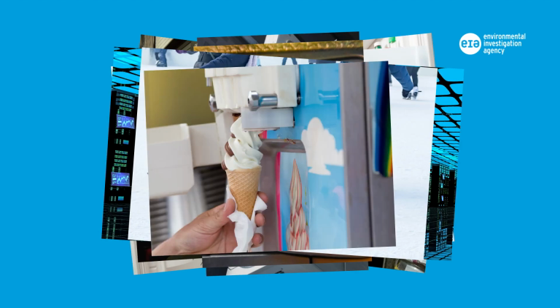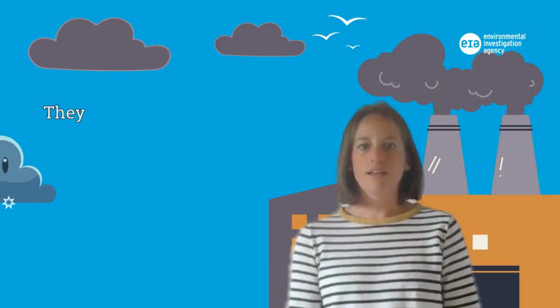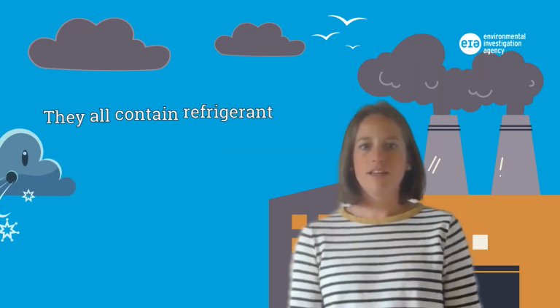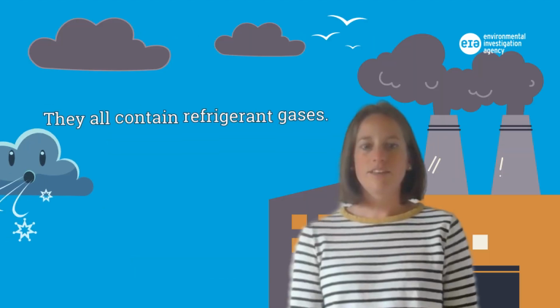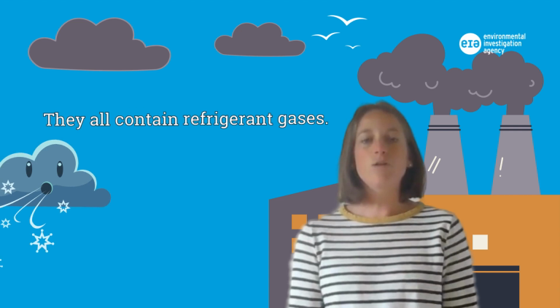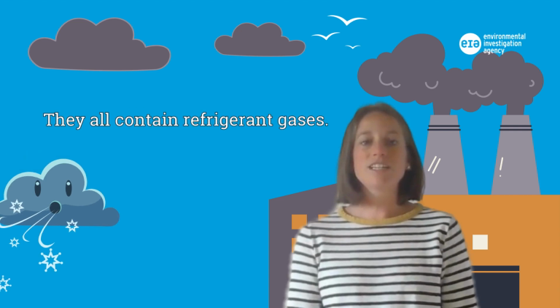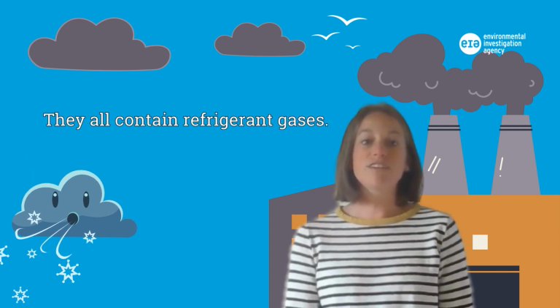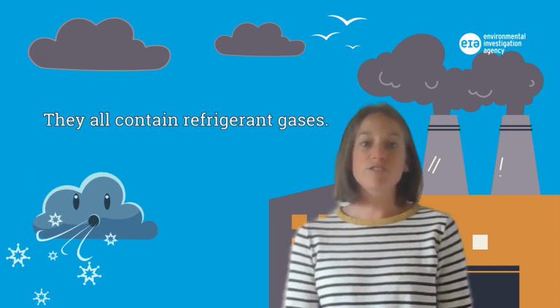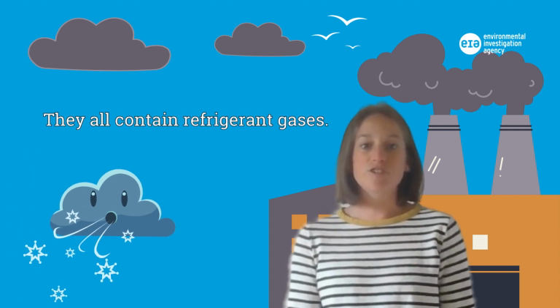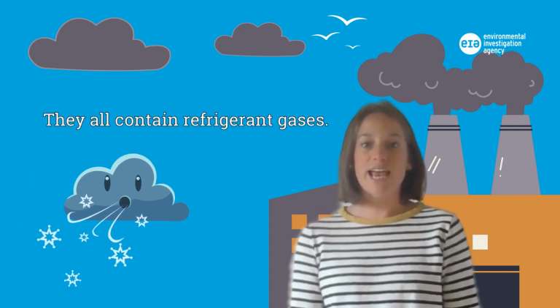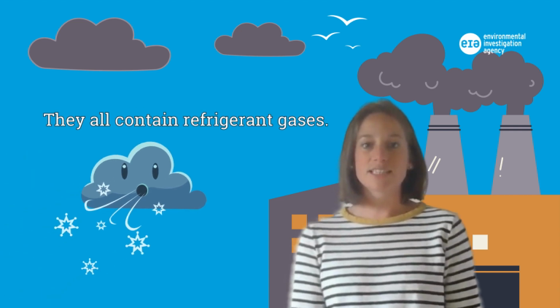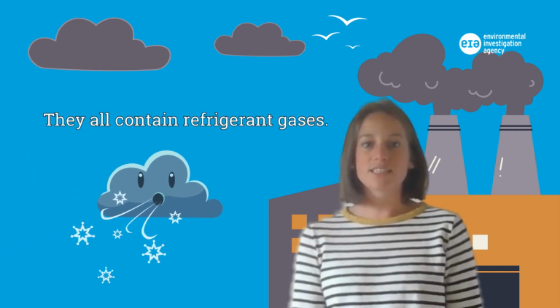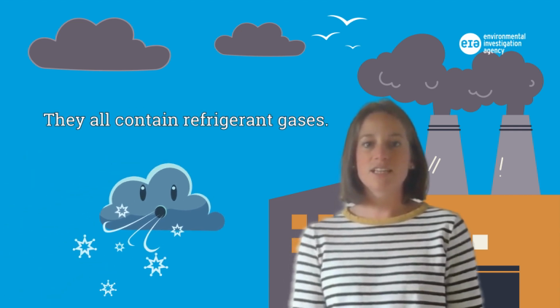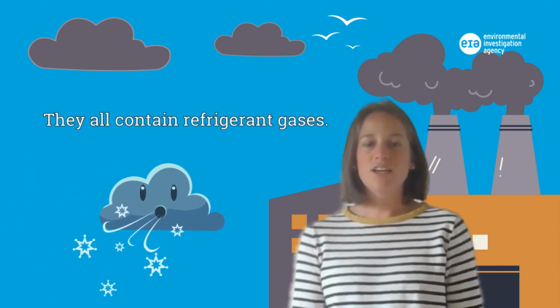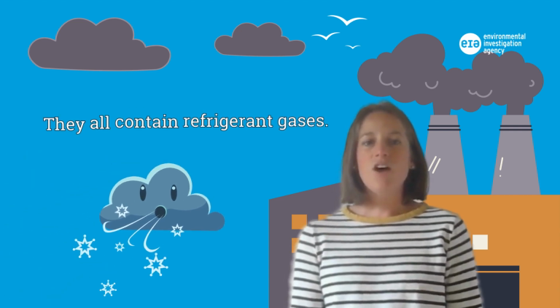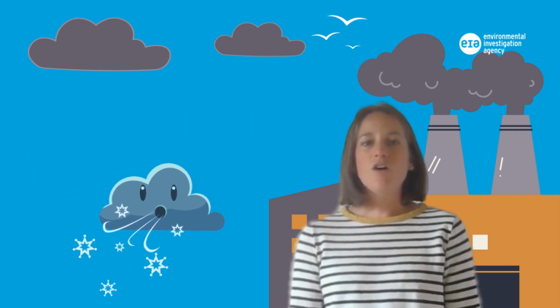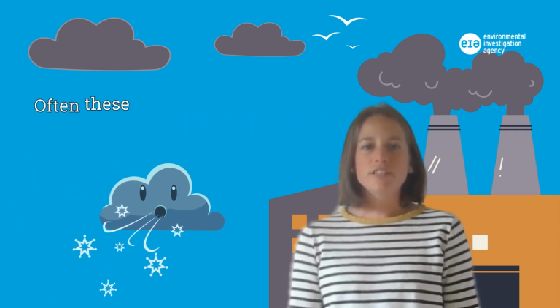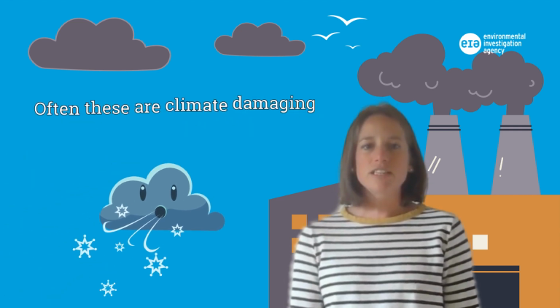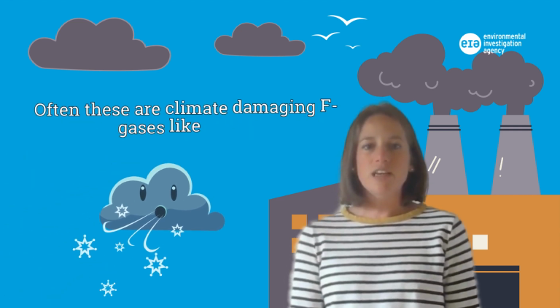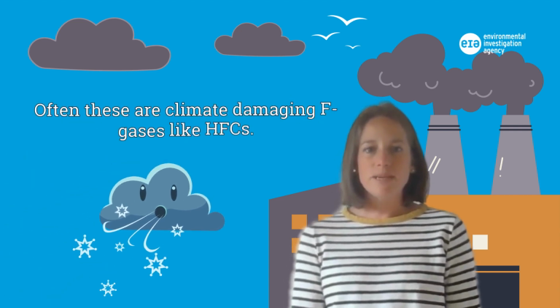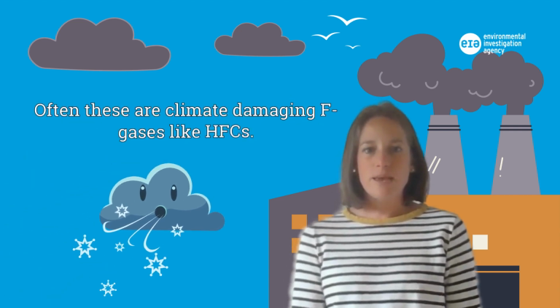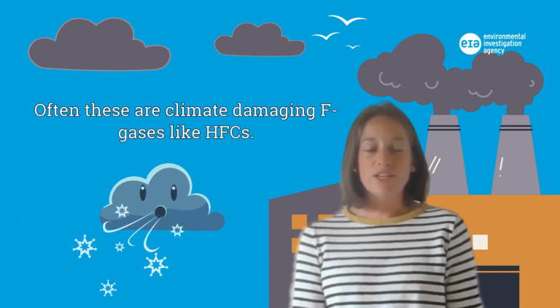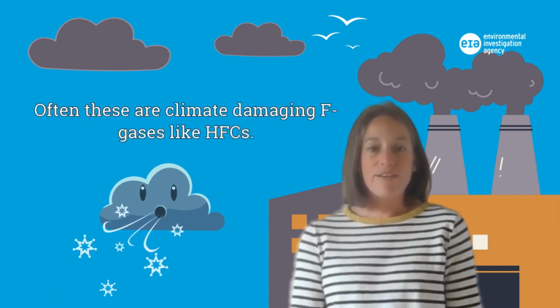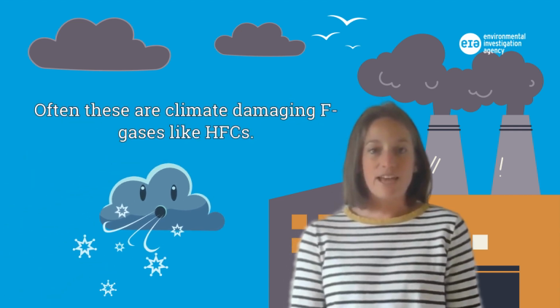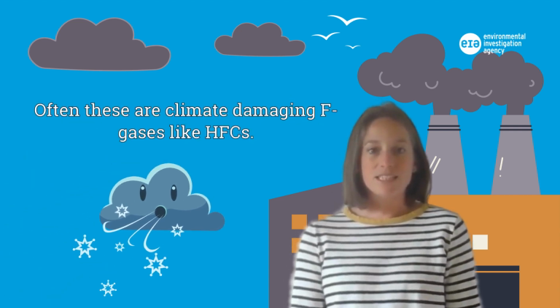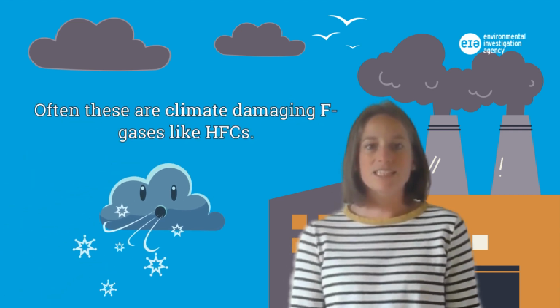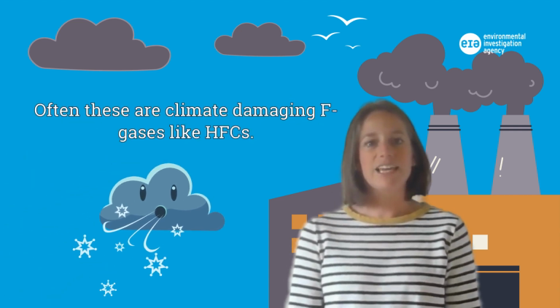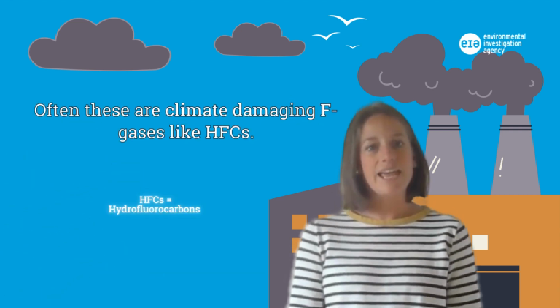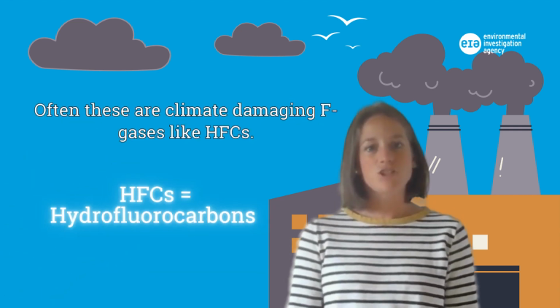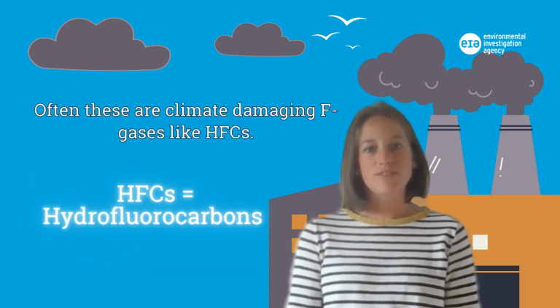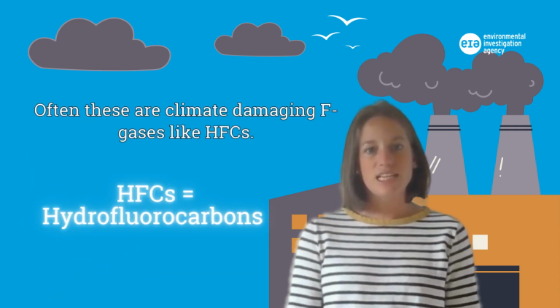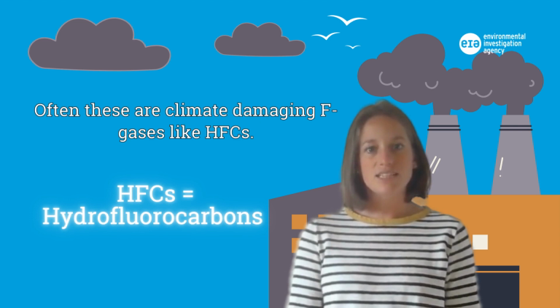They all contain refrigerant gases. Often these are climate-damaging F-gases like HFCs.